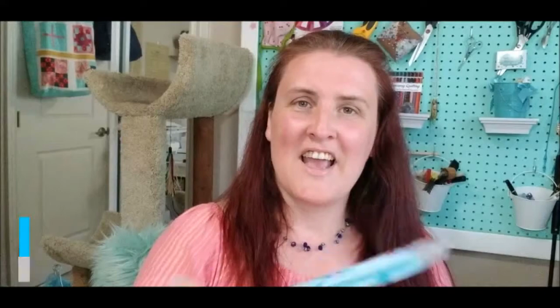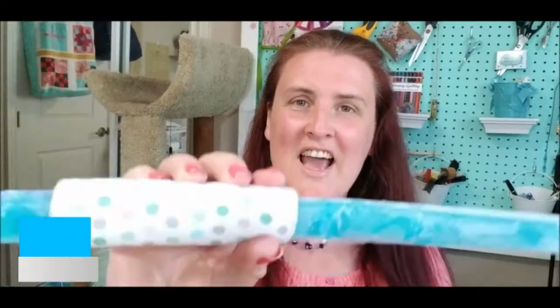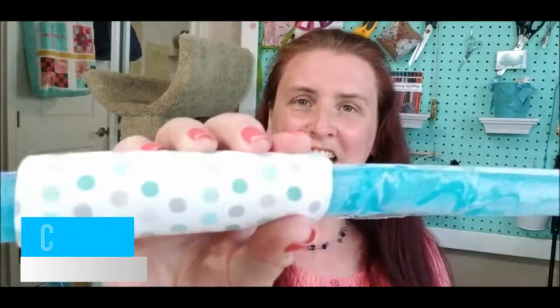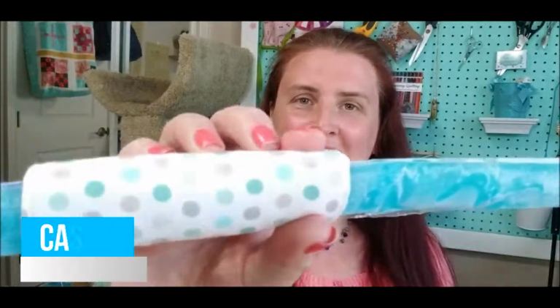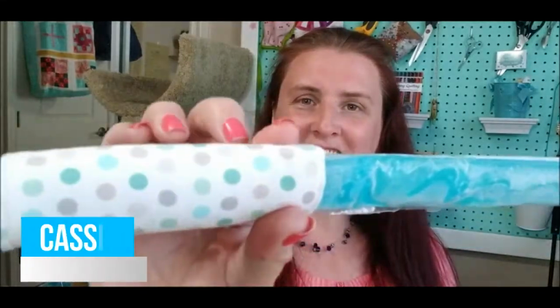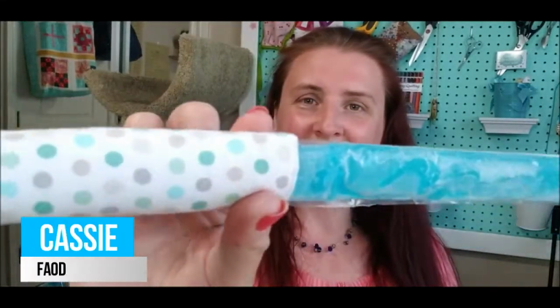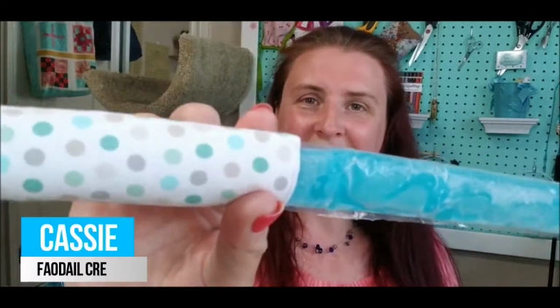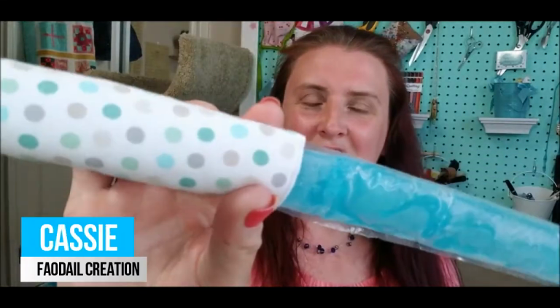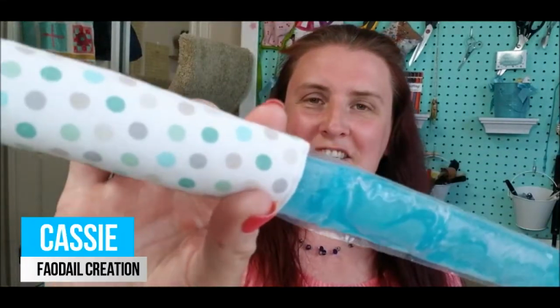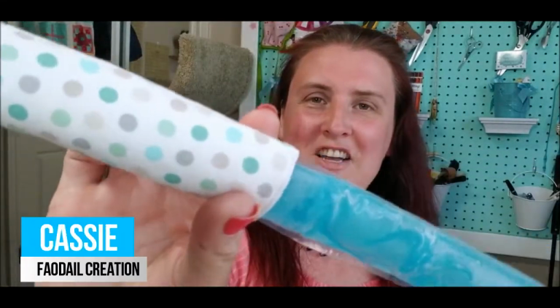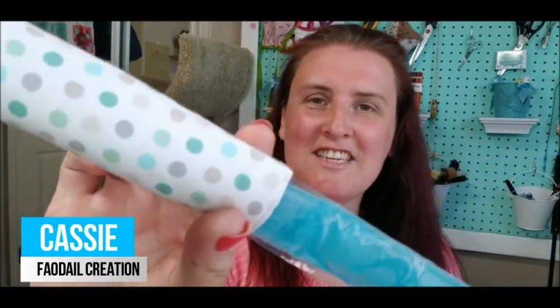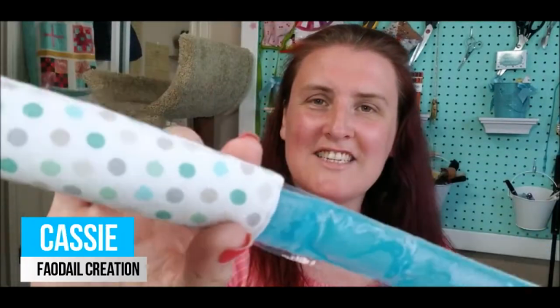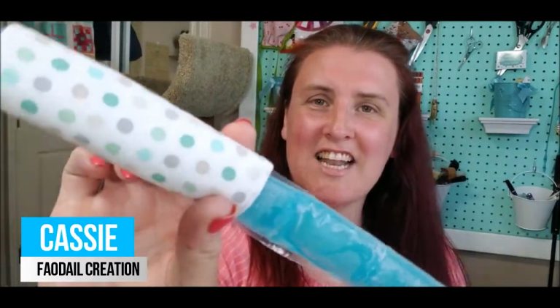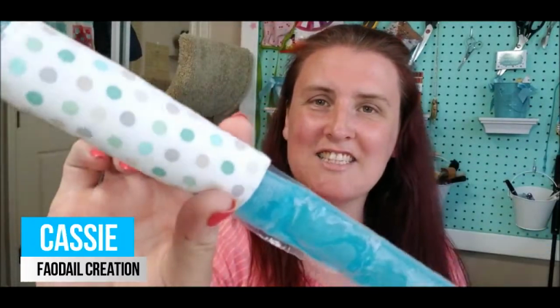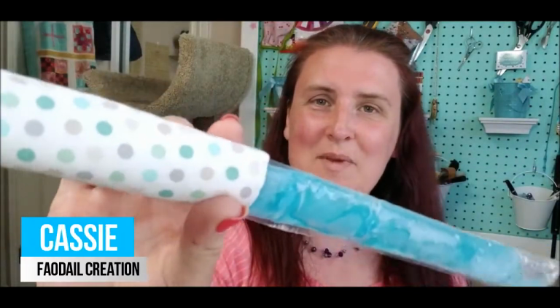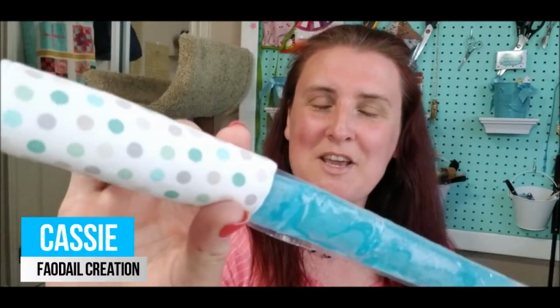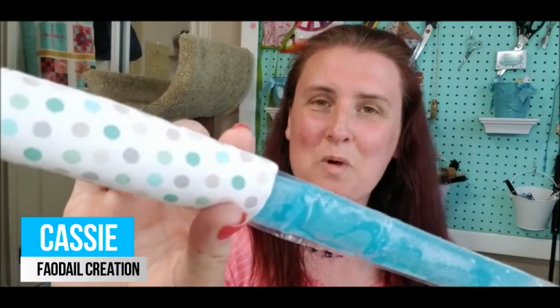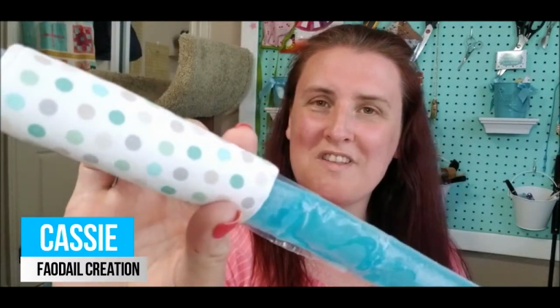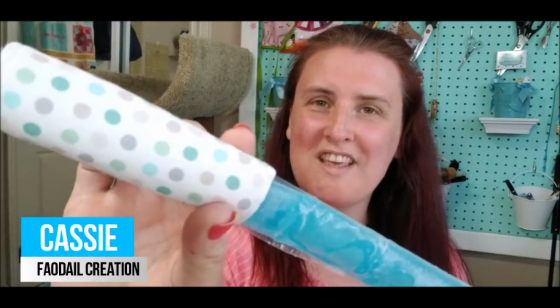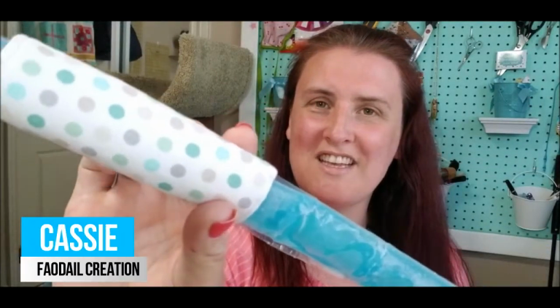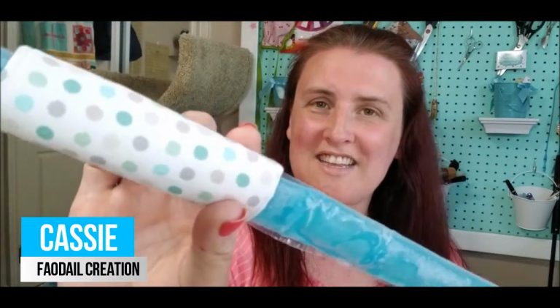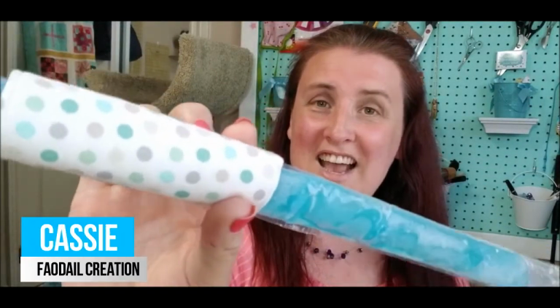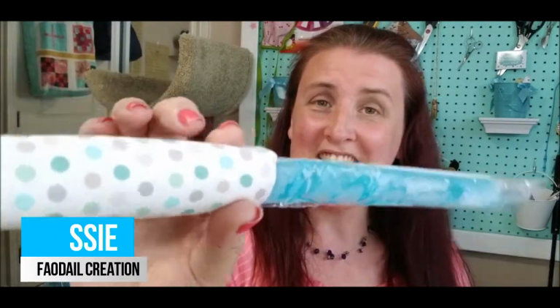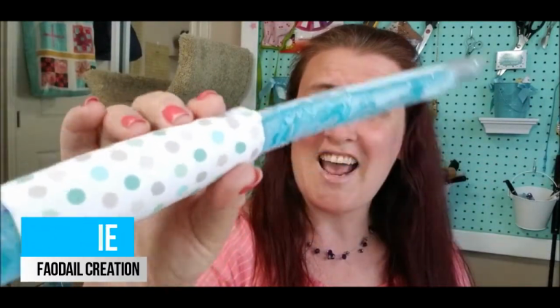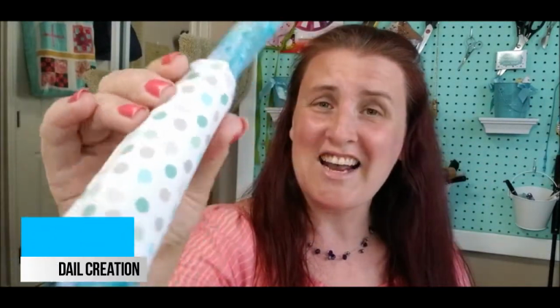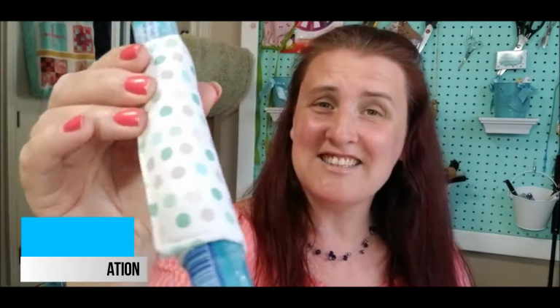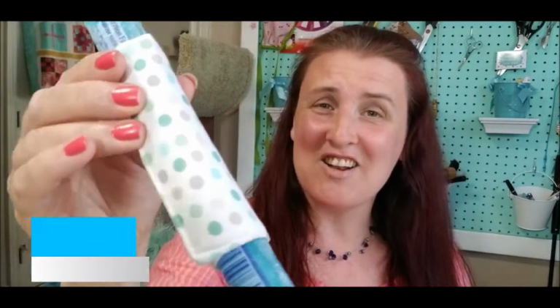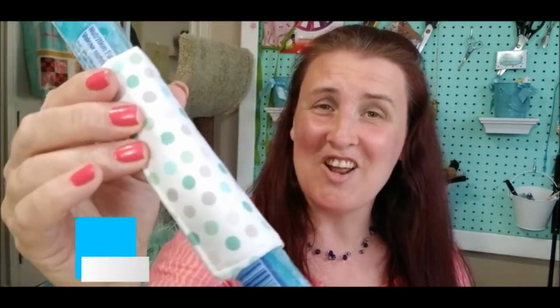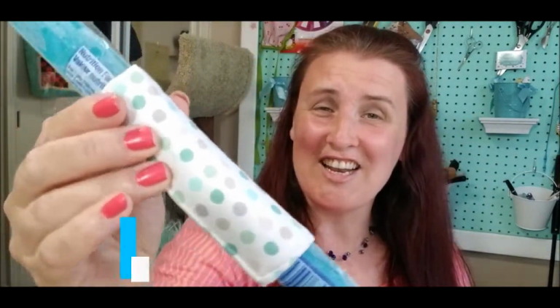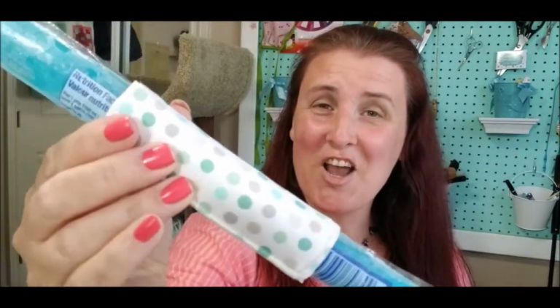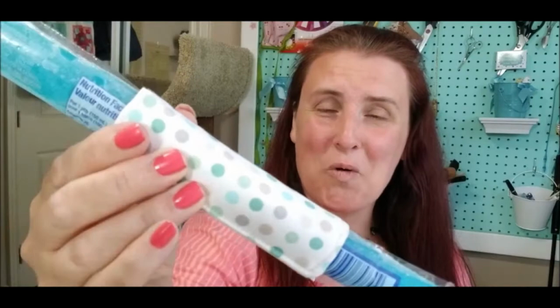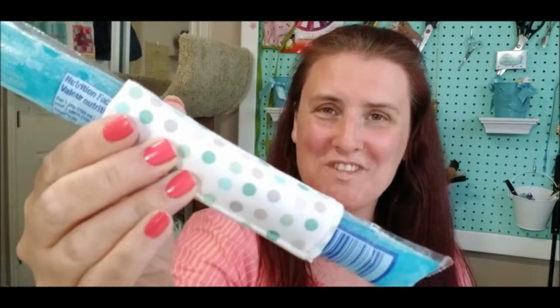Hi guys, let's get started. Let's make one of these an ice lolly holder.